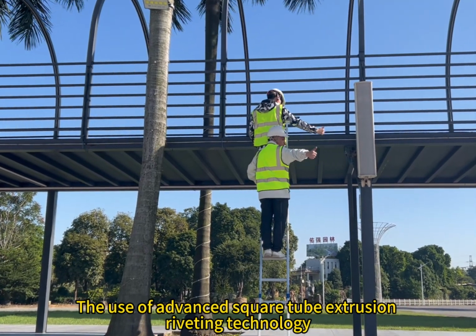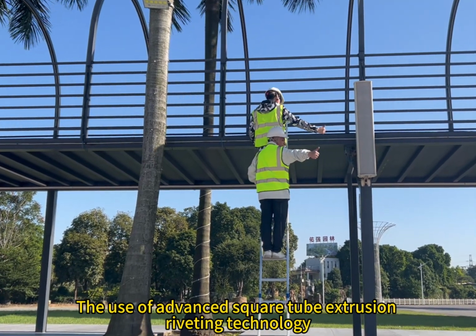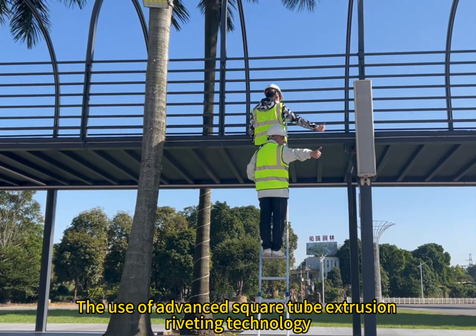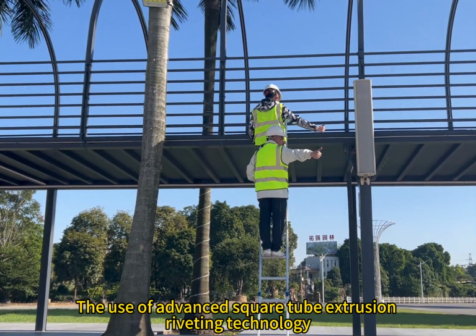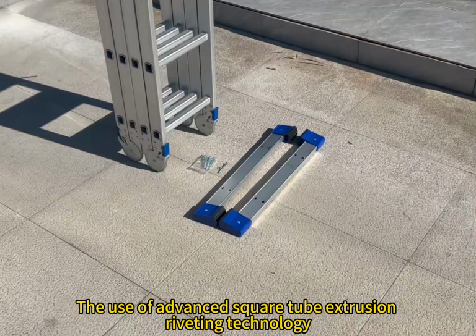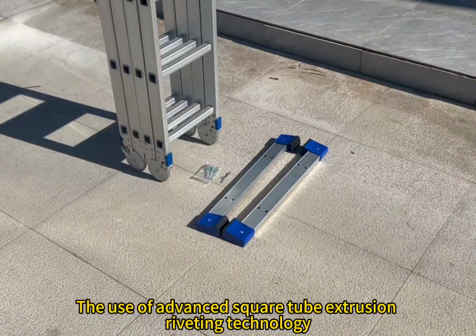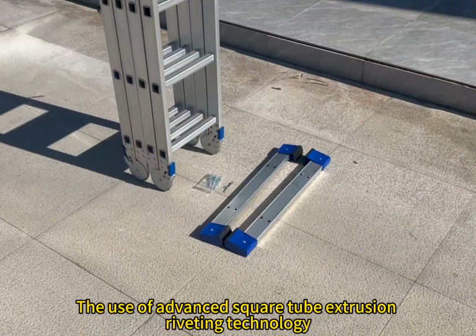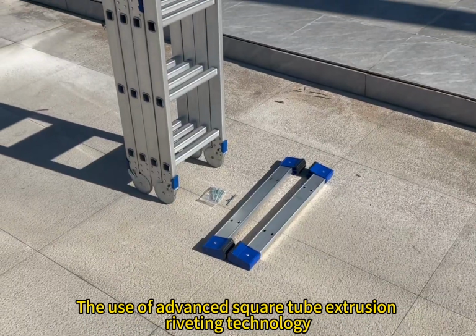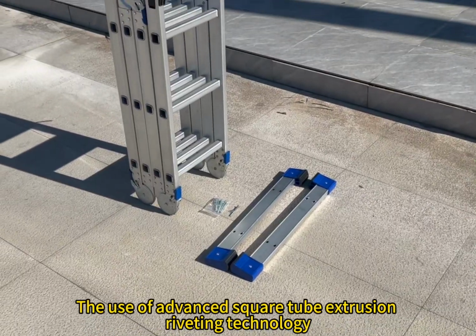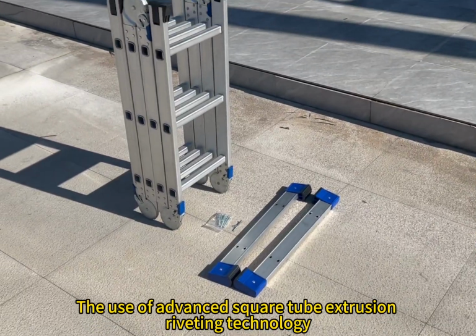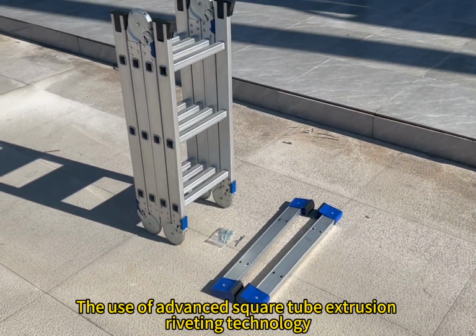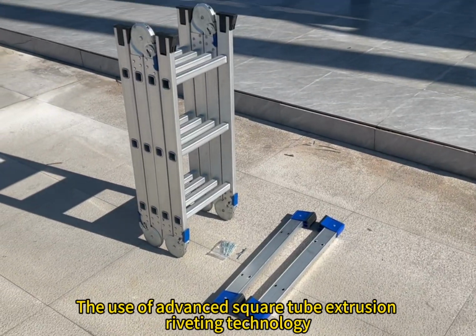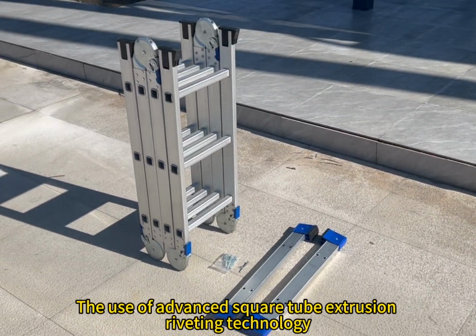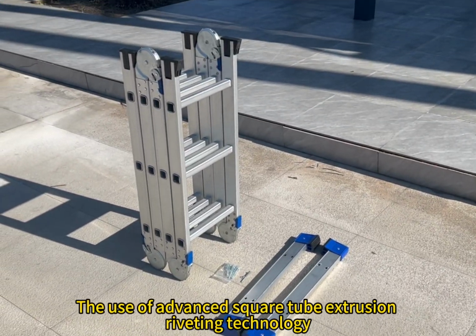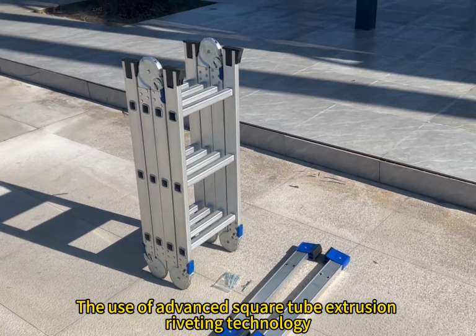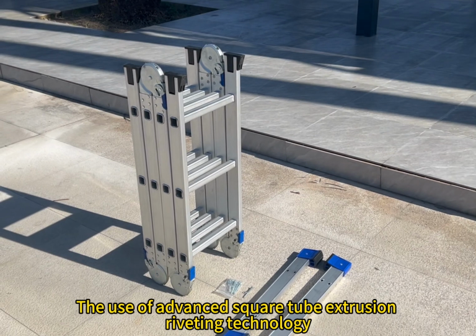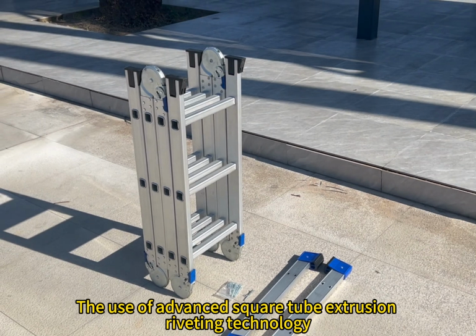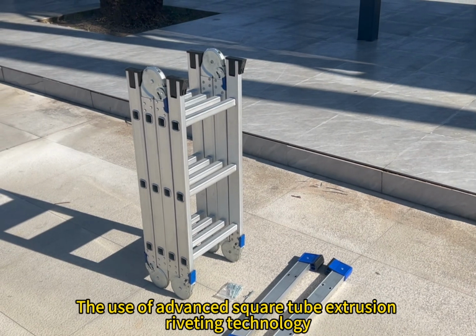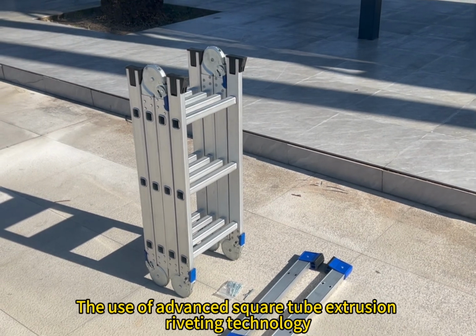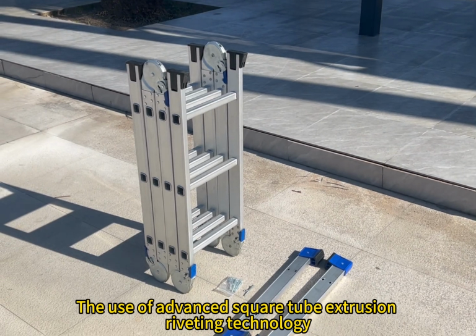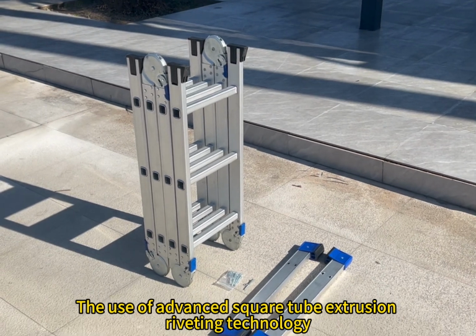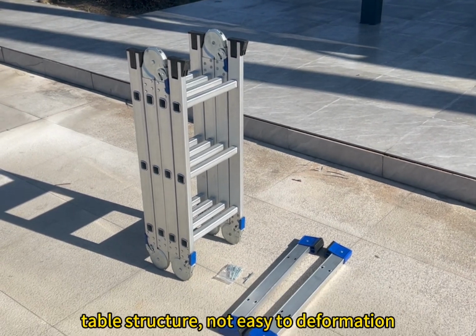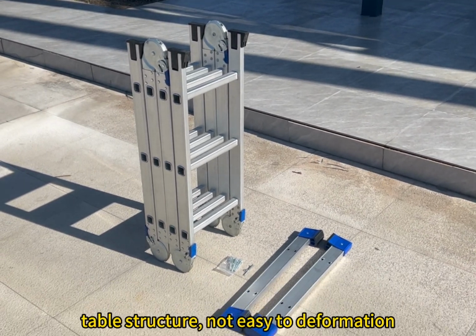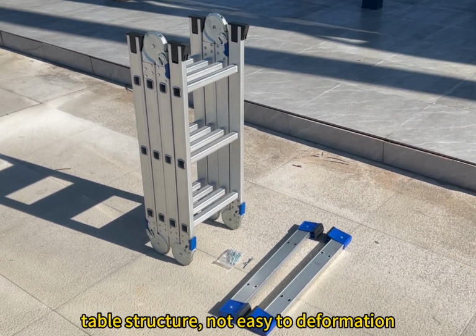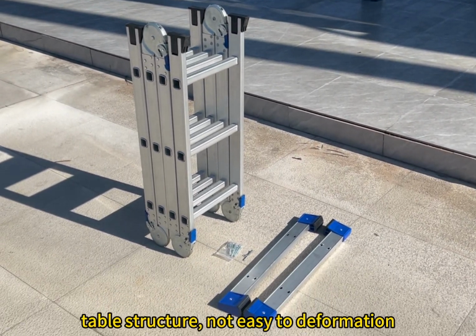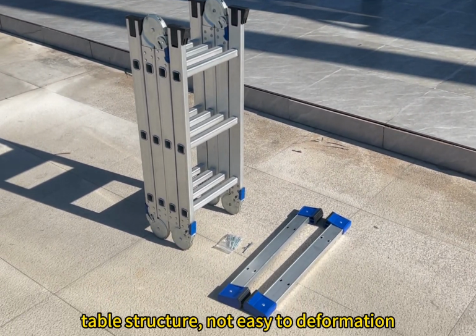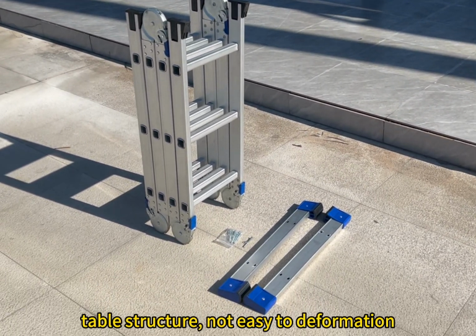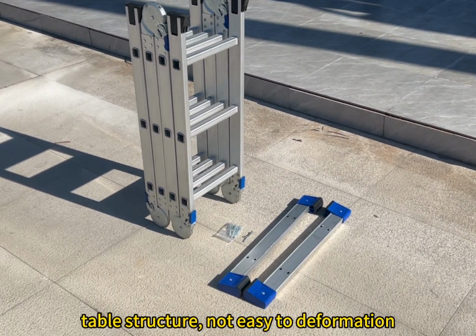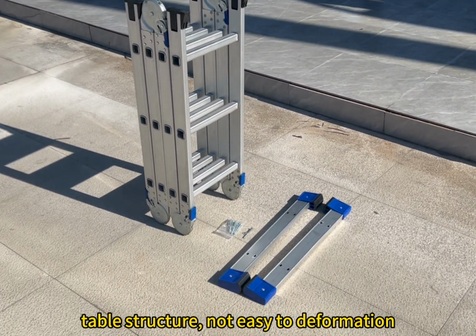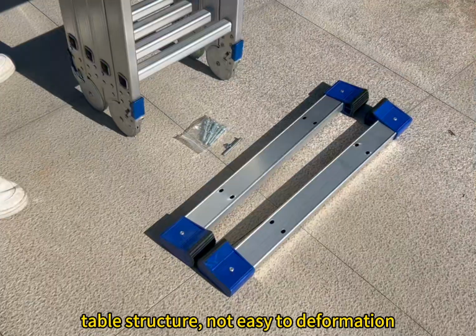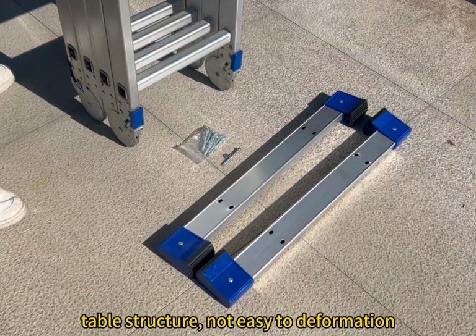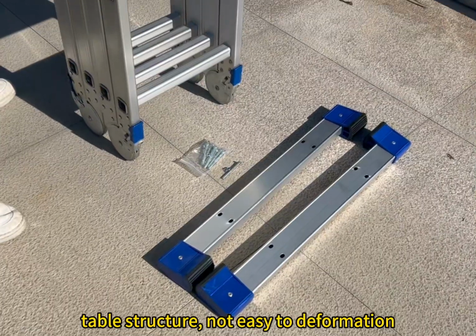The use of advanced aluminum tube extrusion and printing technology gives it a cable structure that is resistant to deformation.